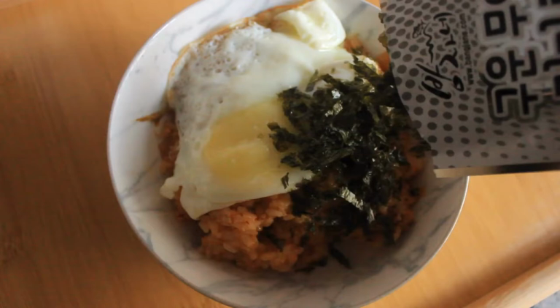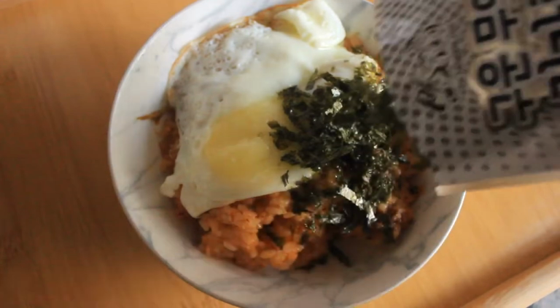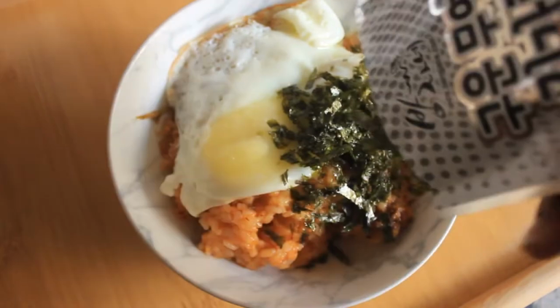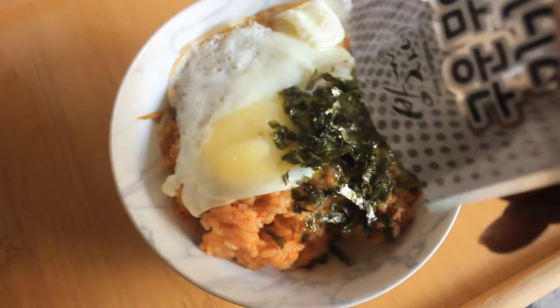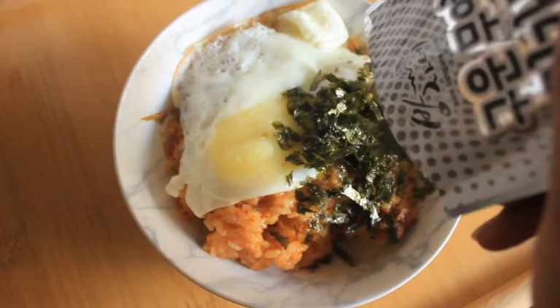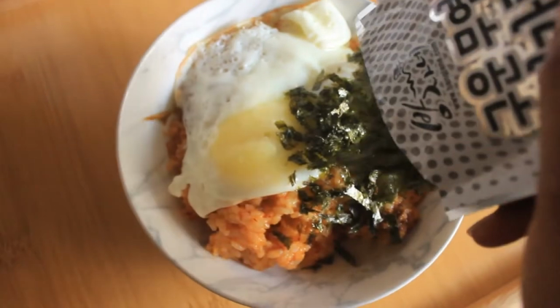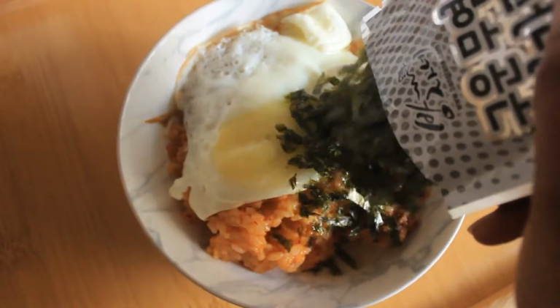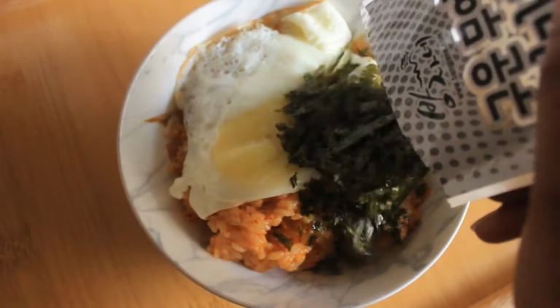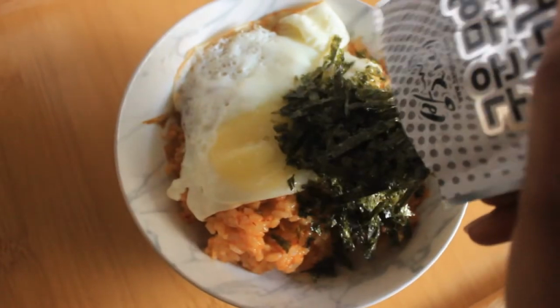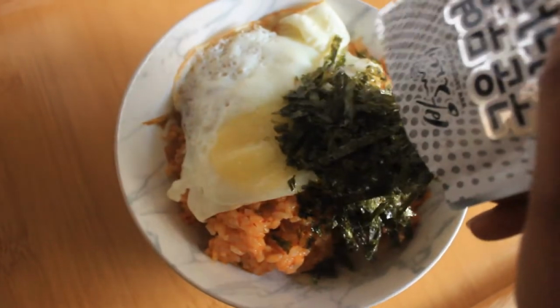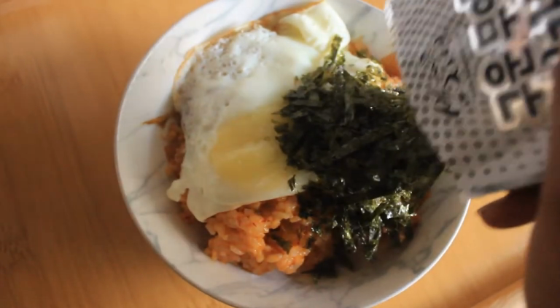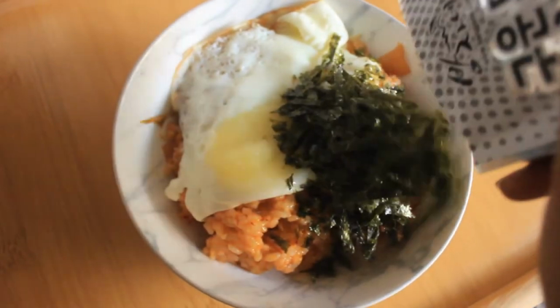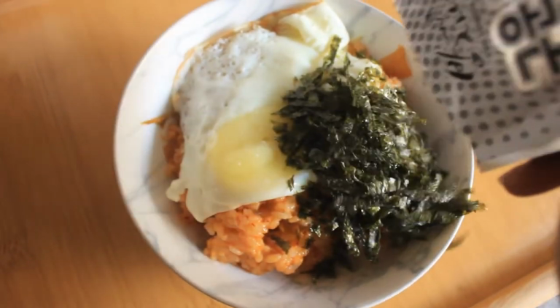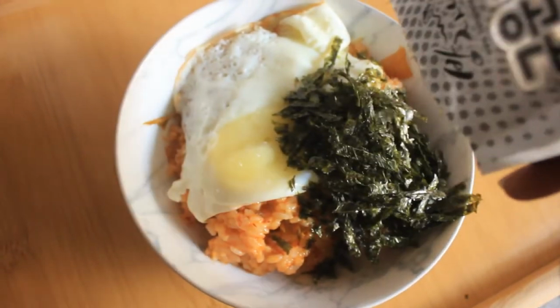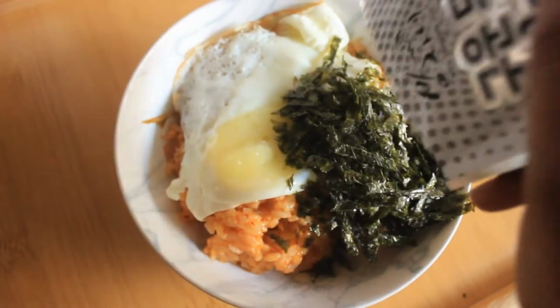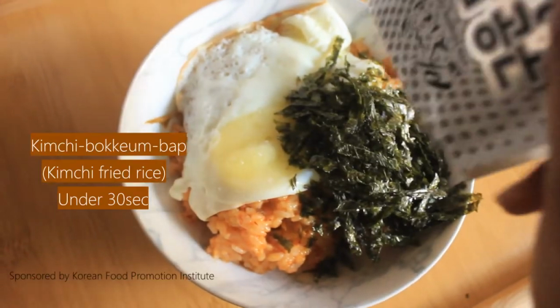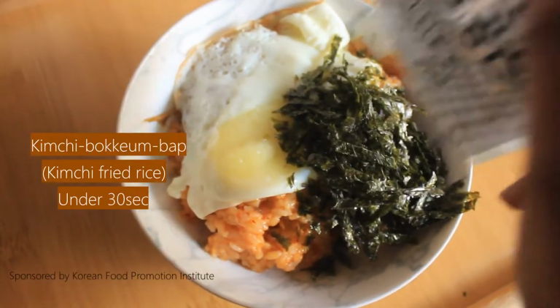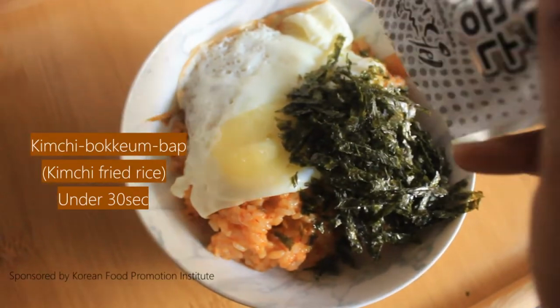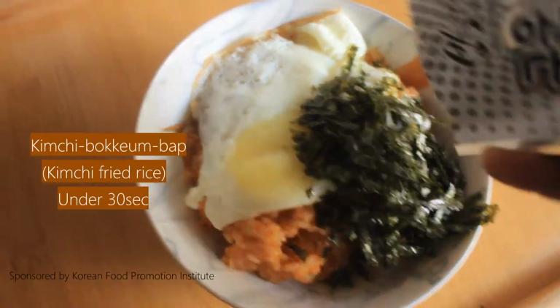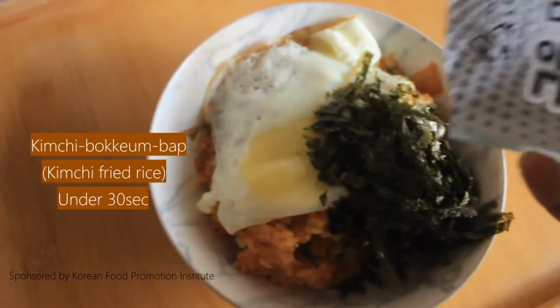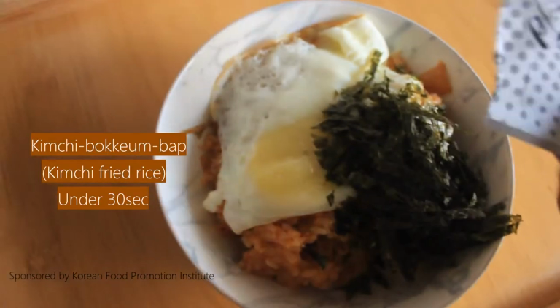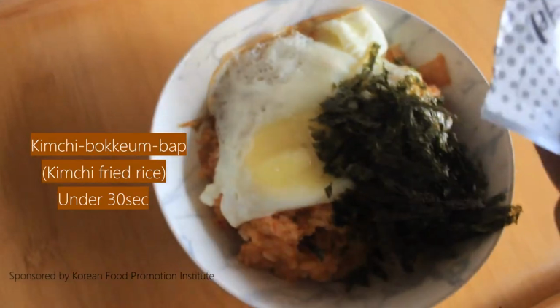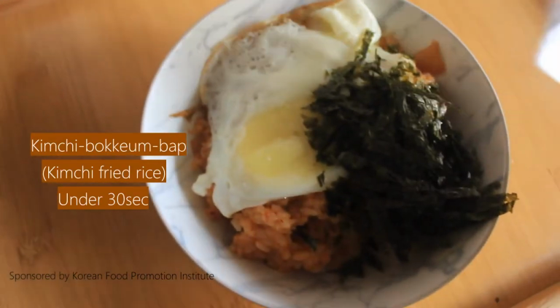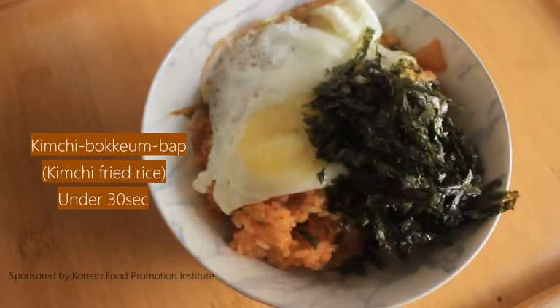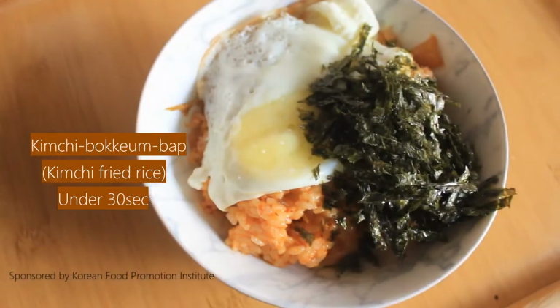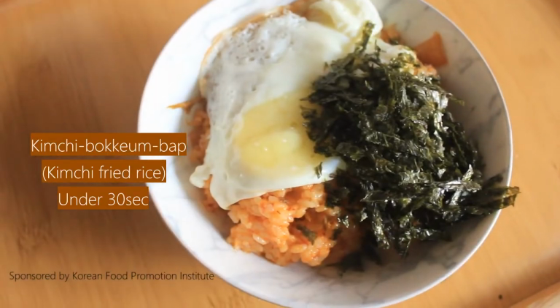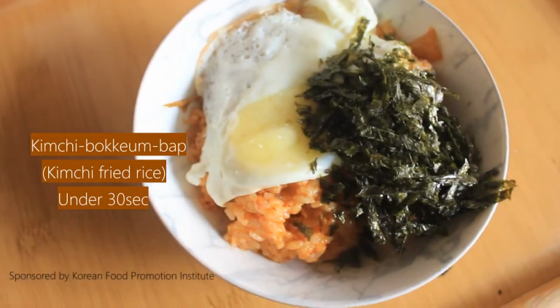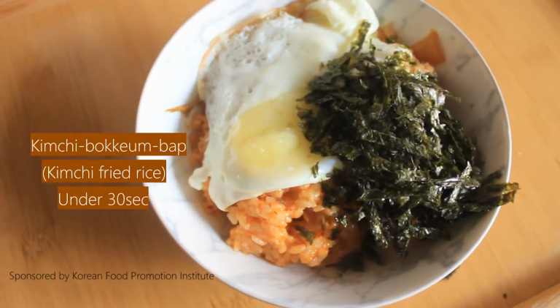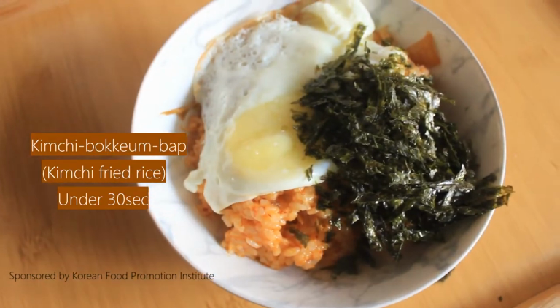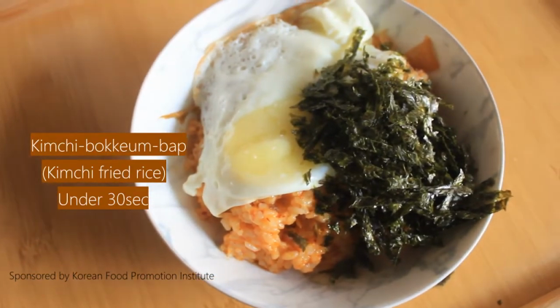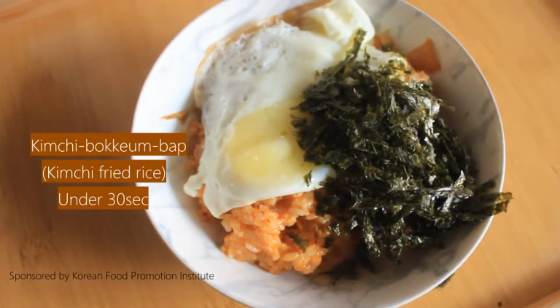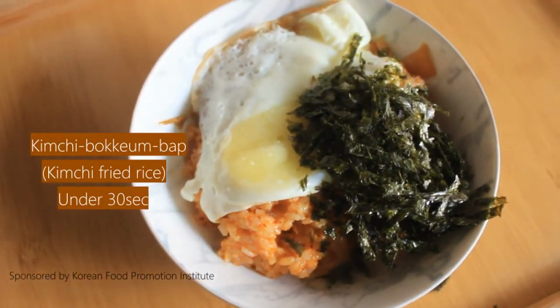Kimchi Bokumbap, aka Korean fried rice, under 30 seconds. Let's go!